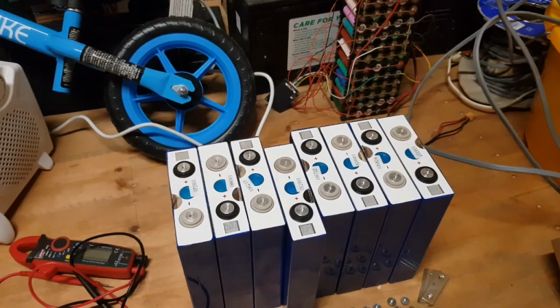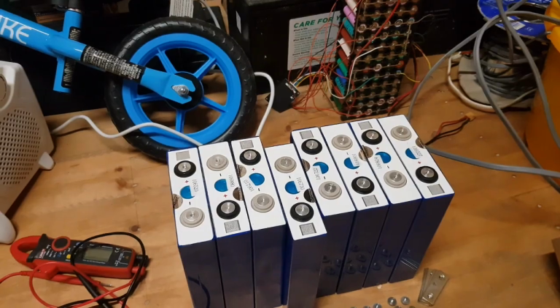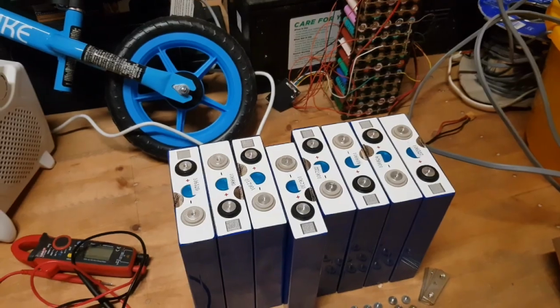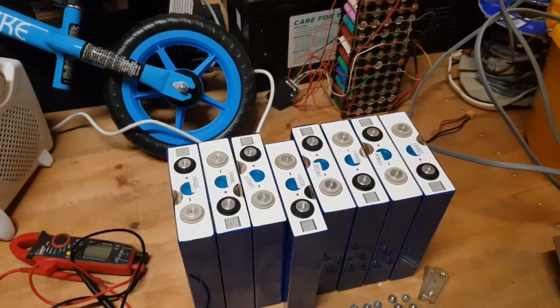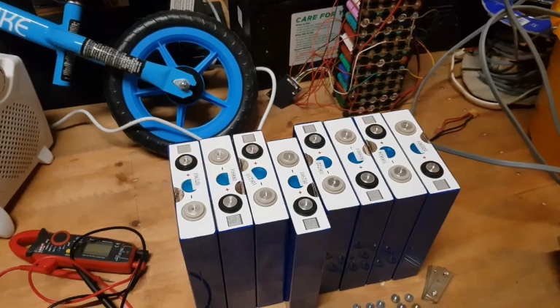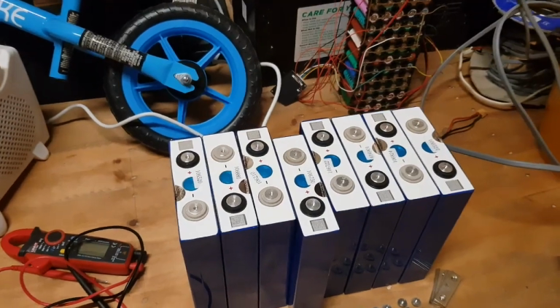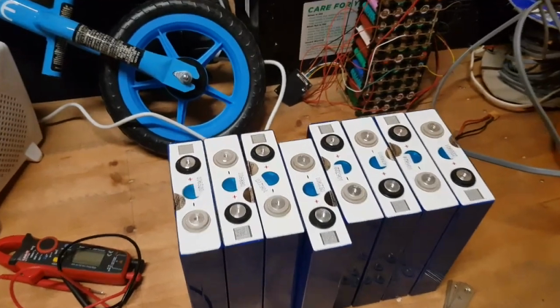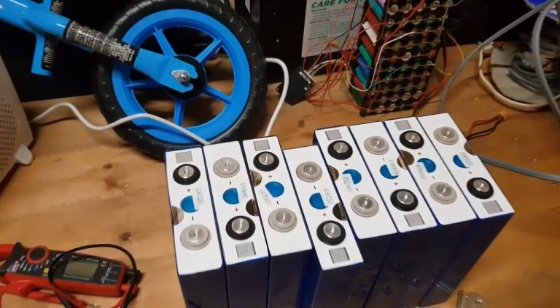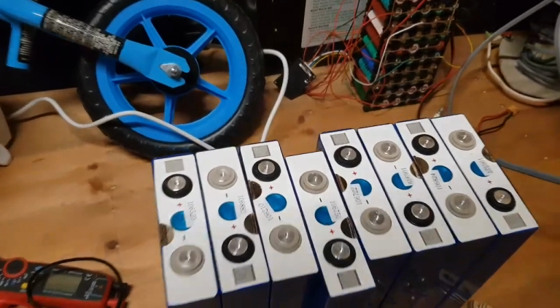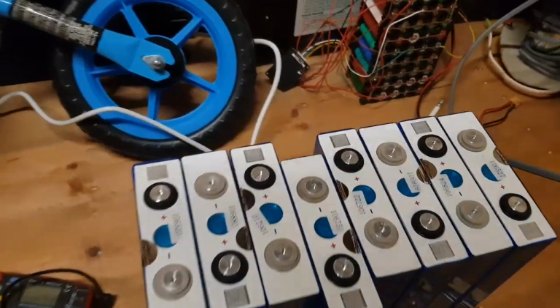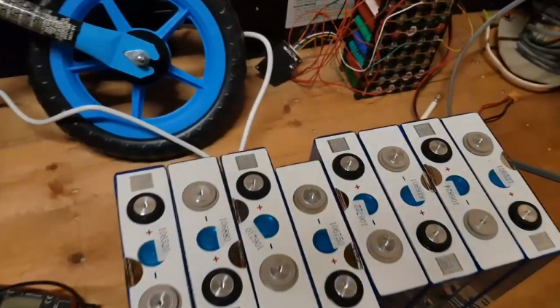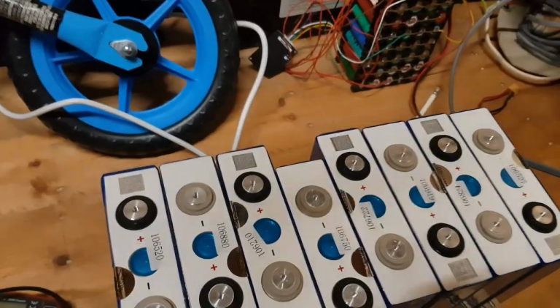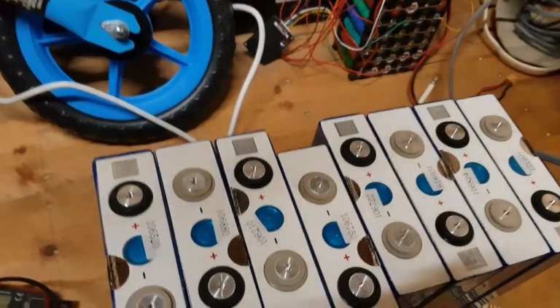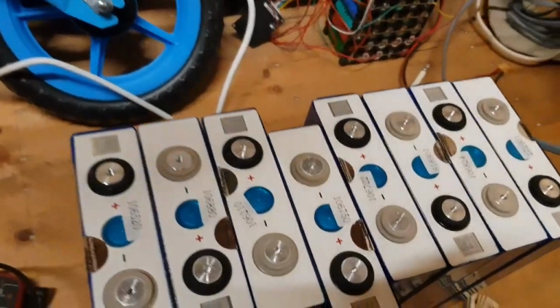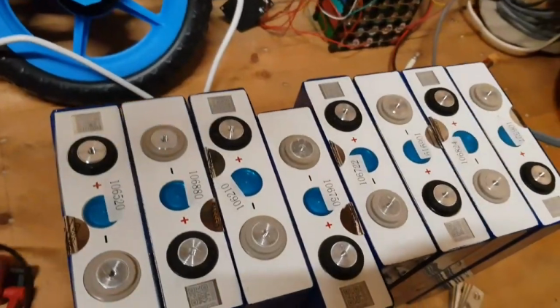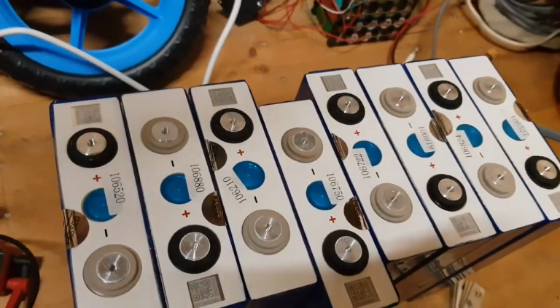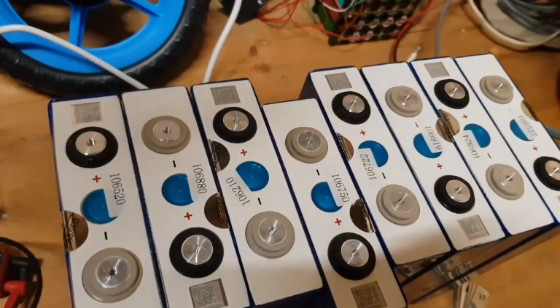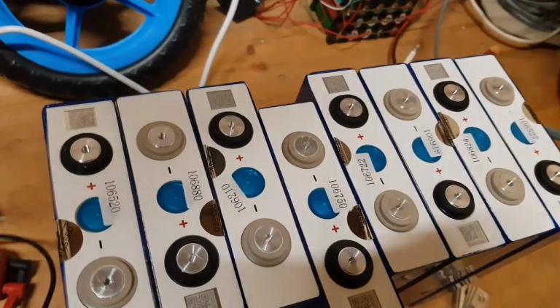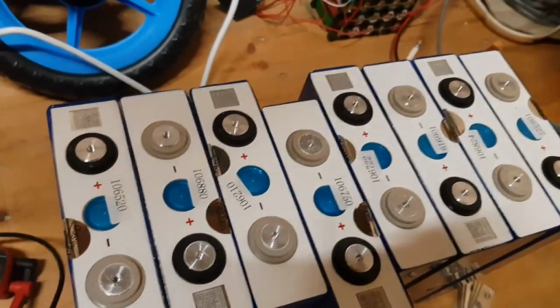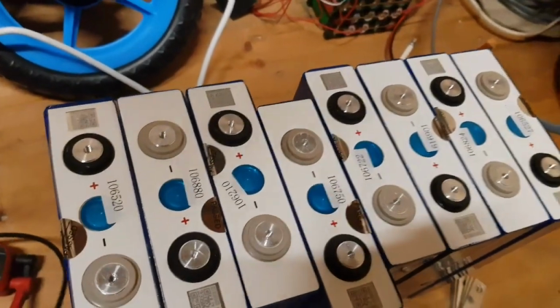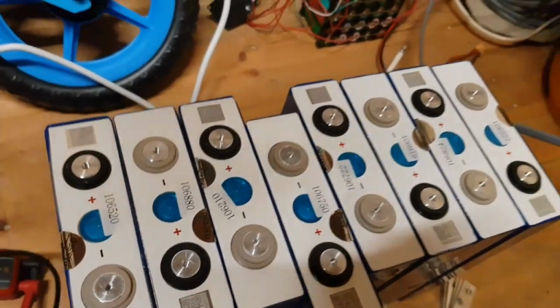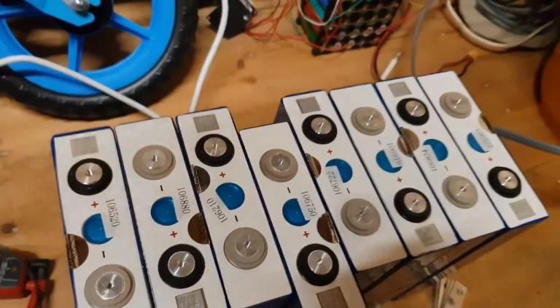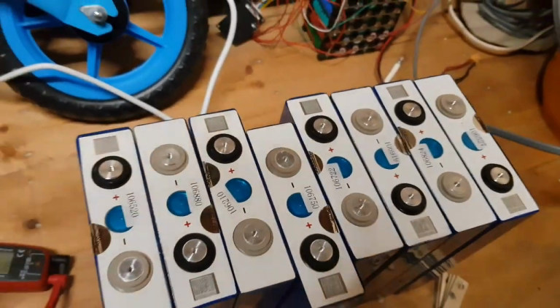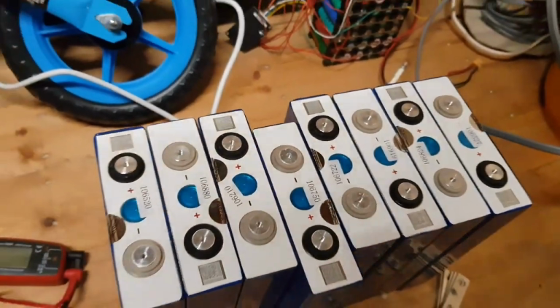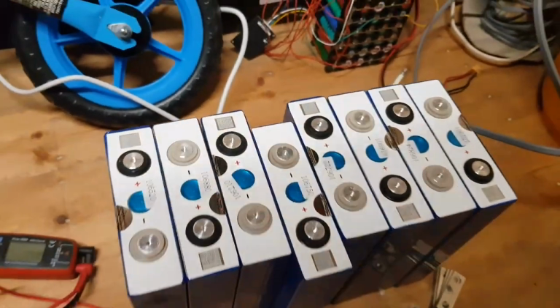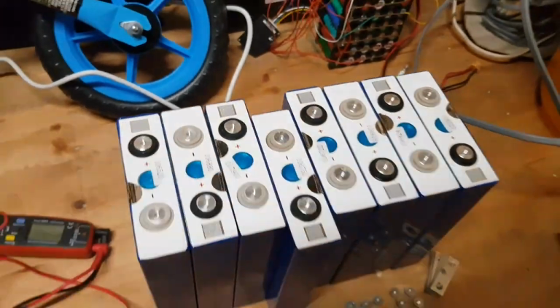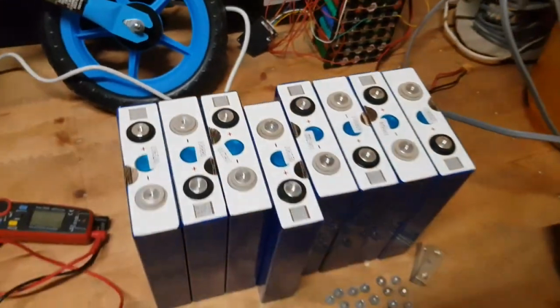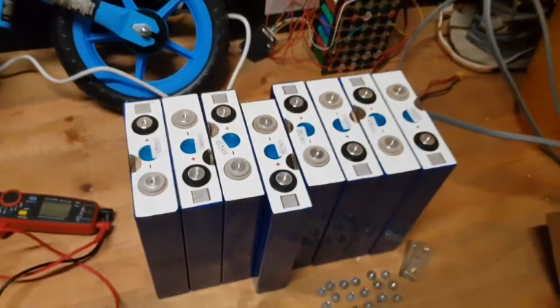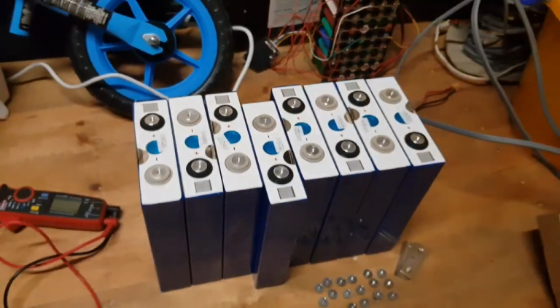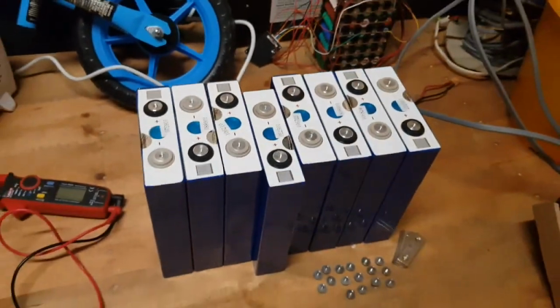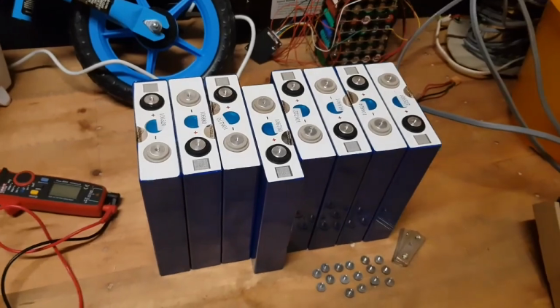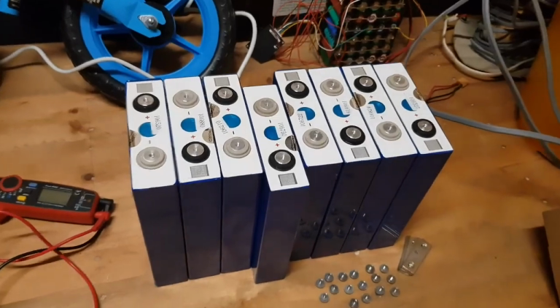Hello, I know it's been a while but I've been busy. I've bought some batteries.